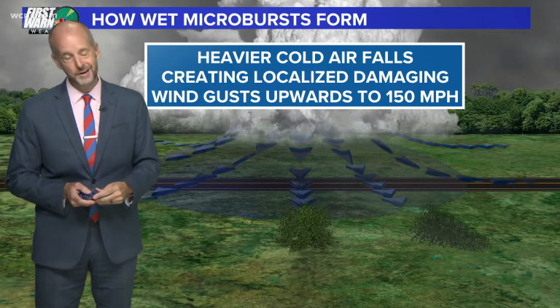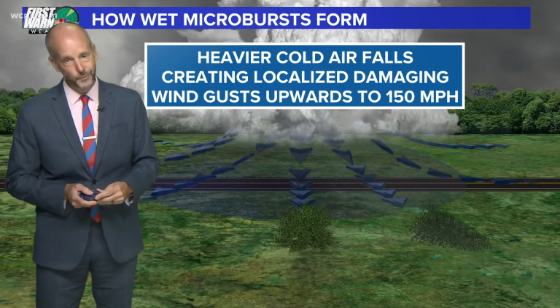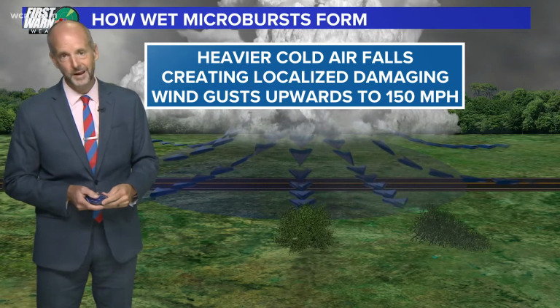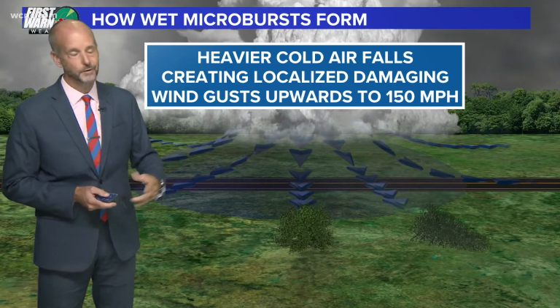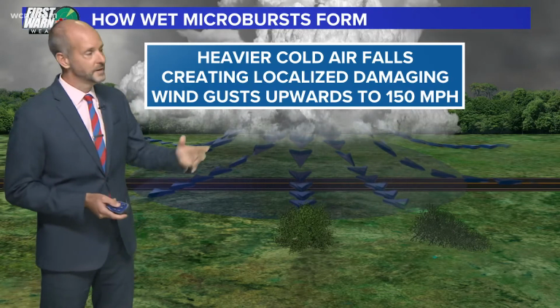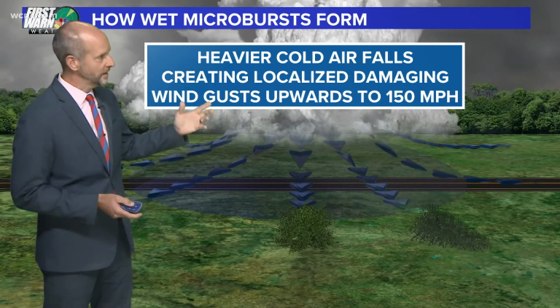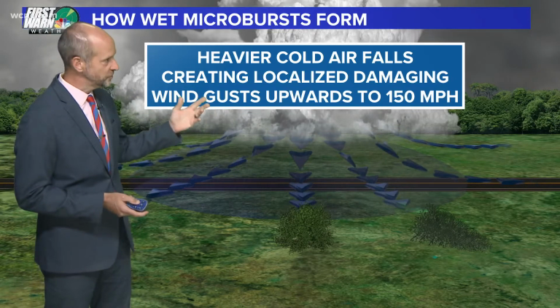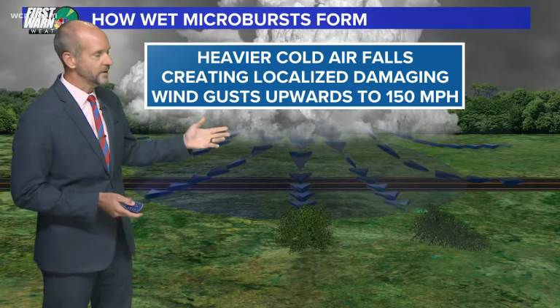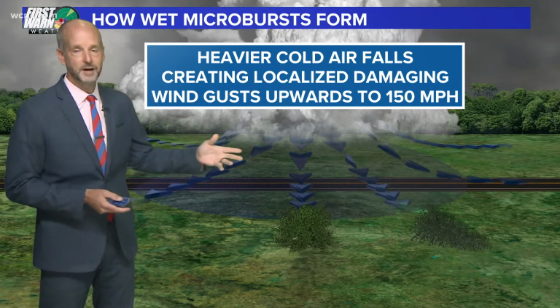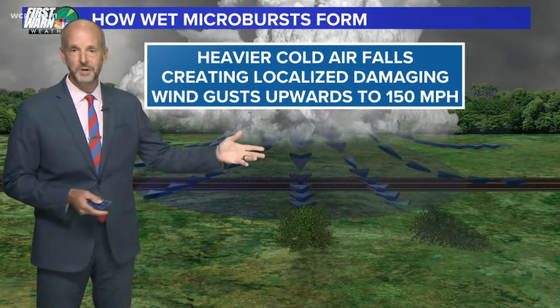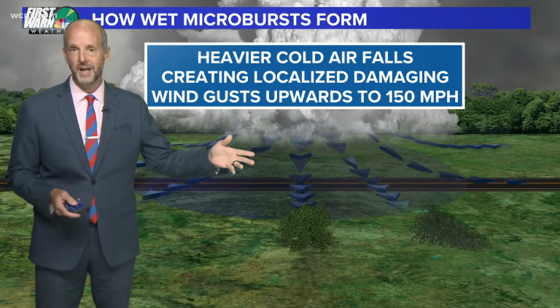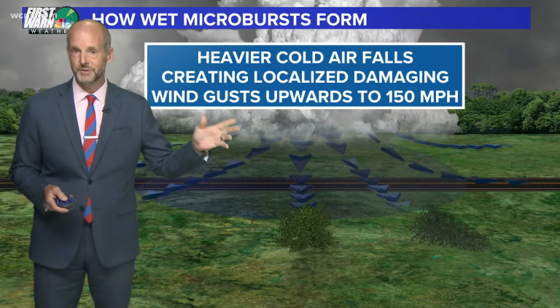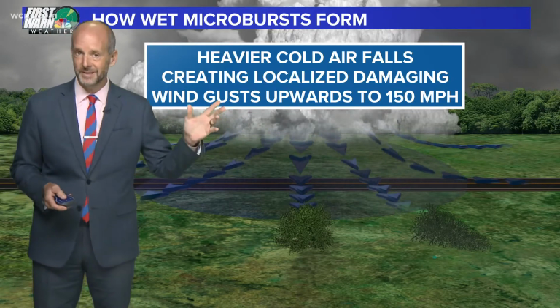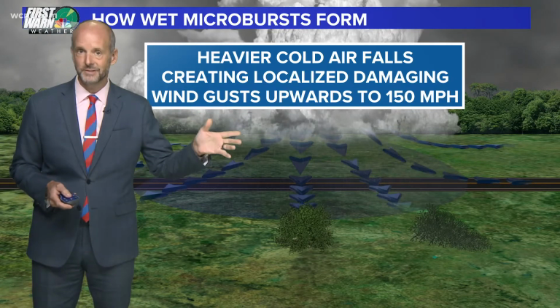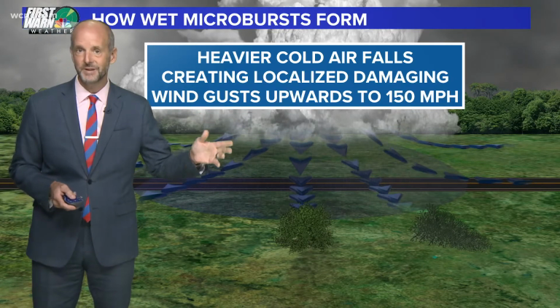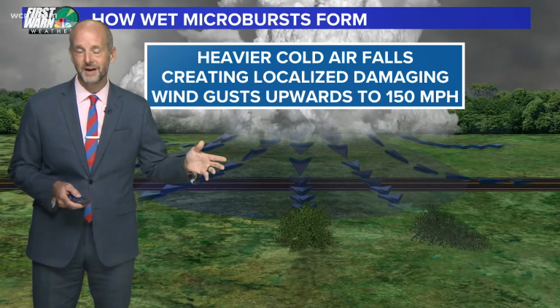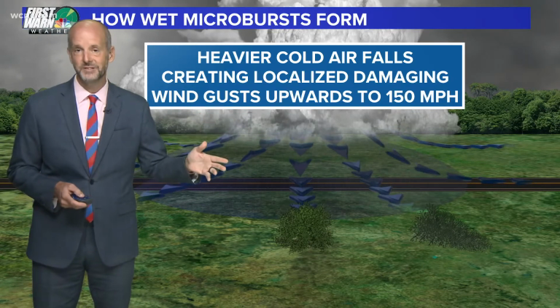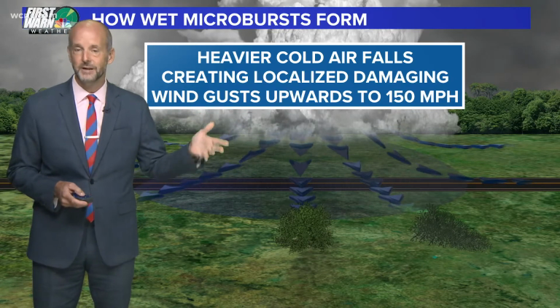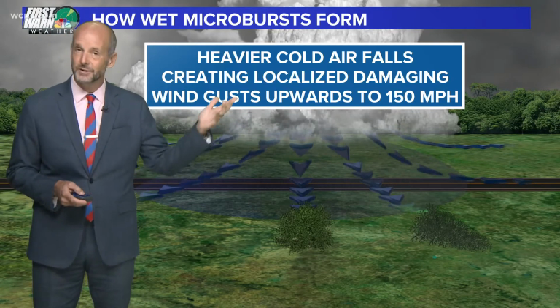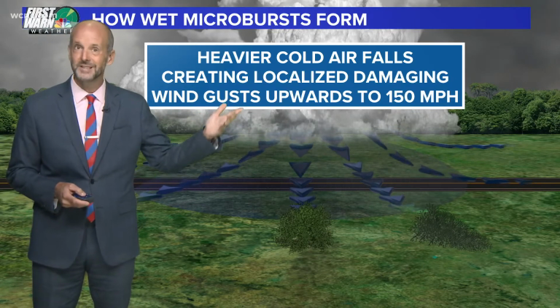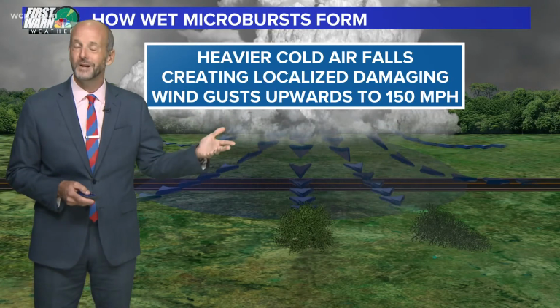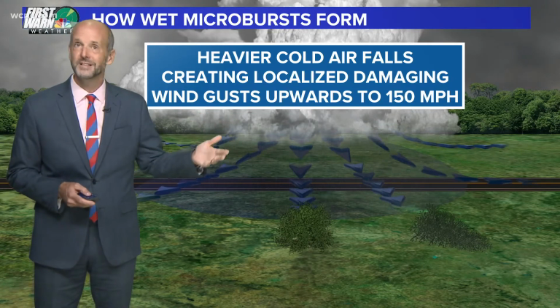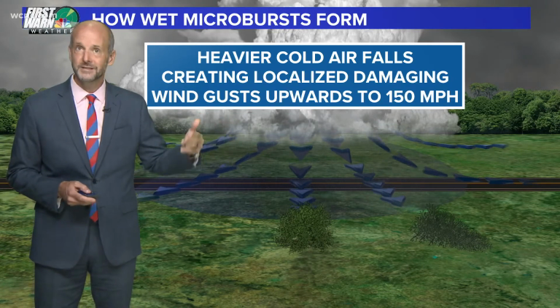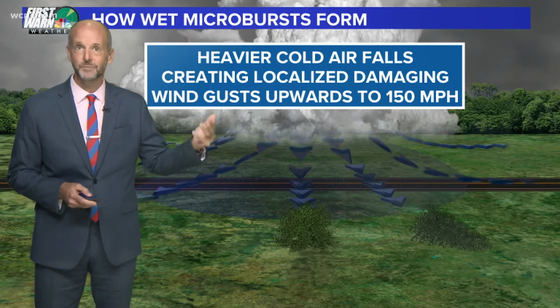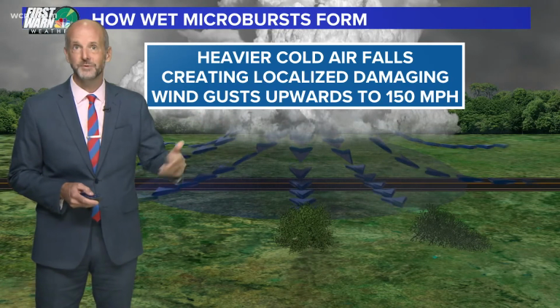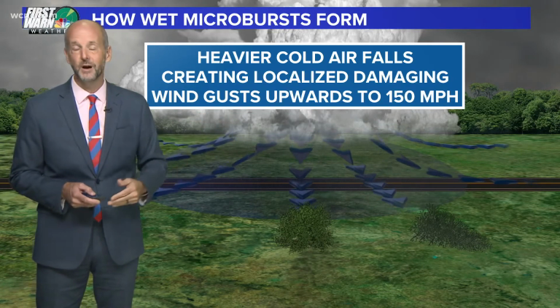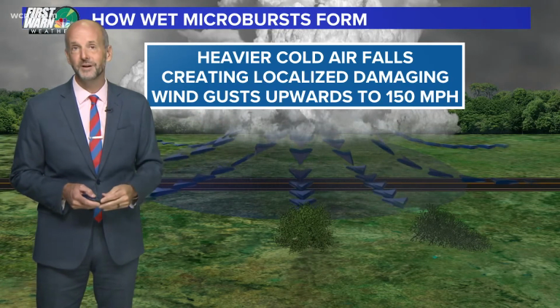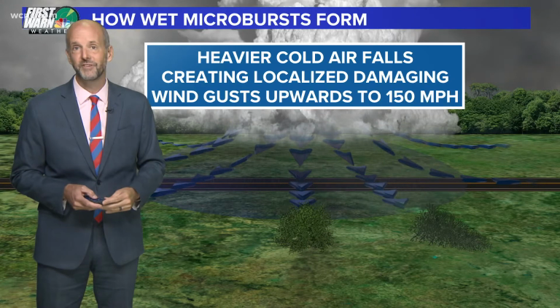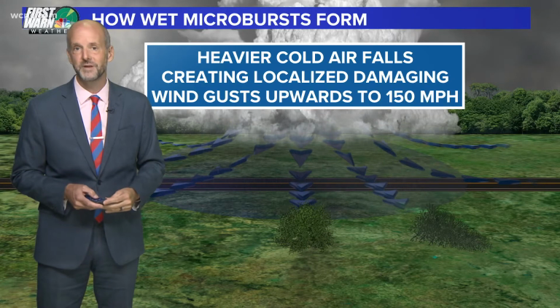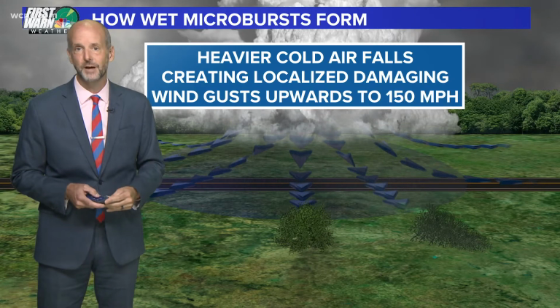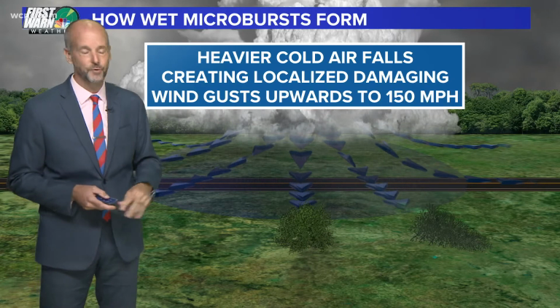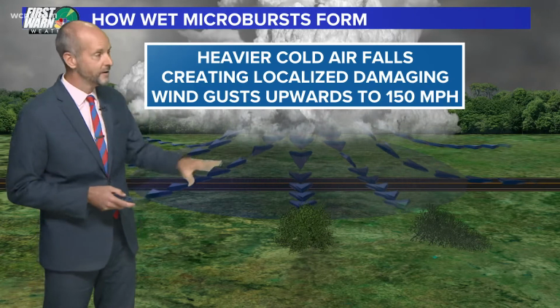It's not a tornado. It's straight-line wind damage, but these can be devastating. You can see winds in these sometimes 150 miles per hour.